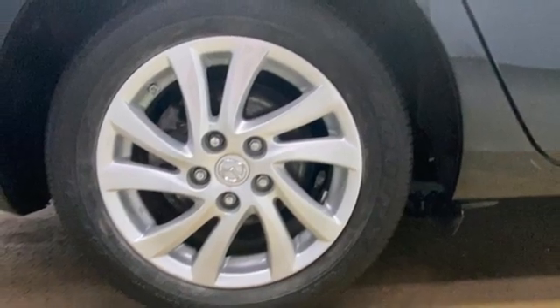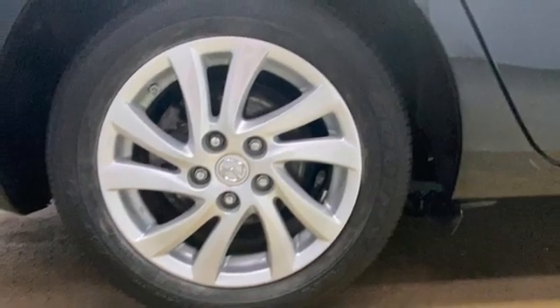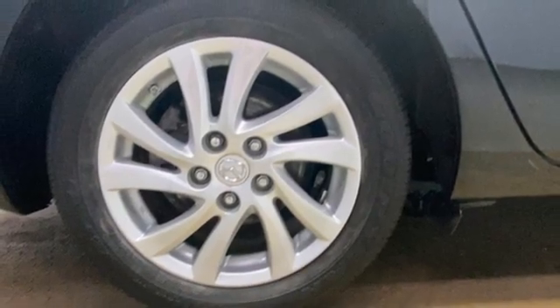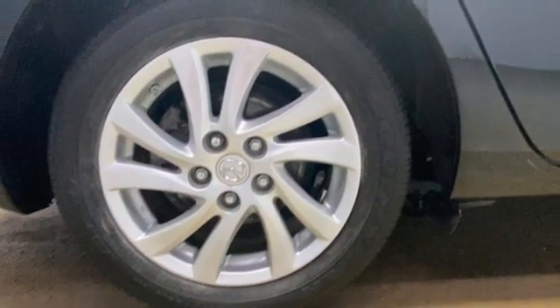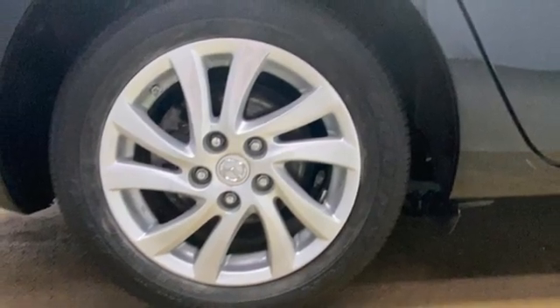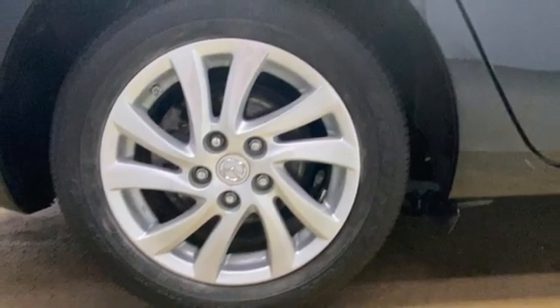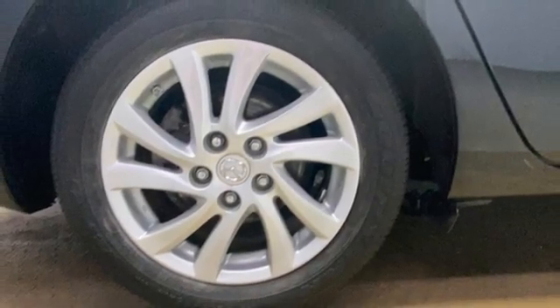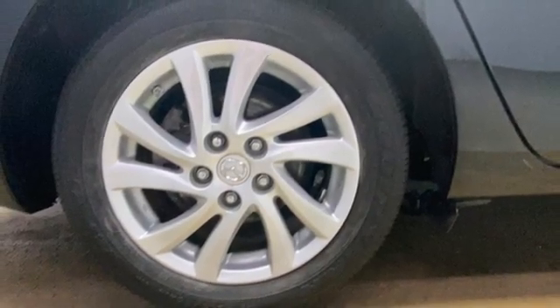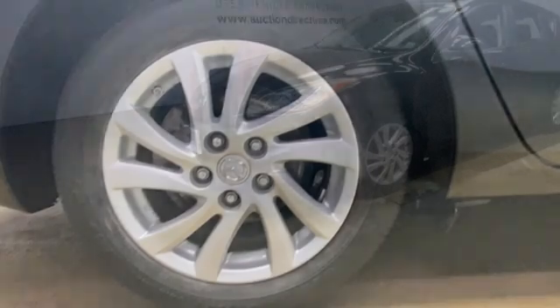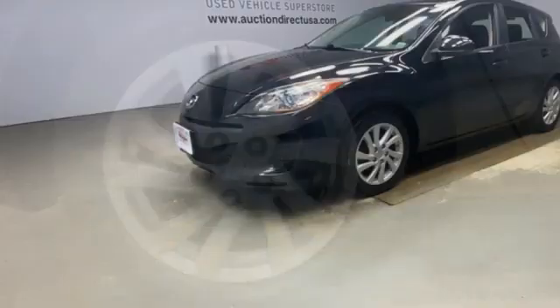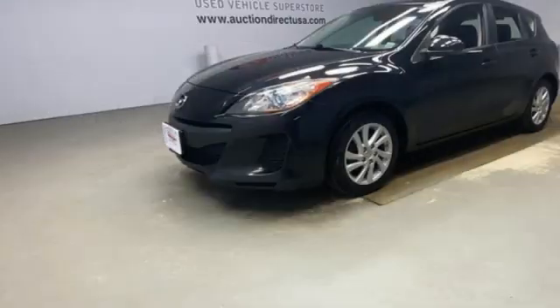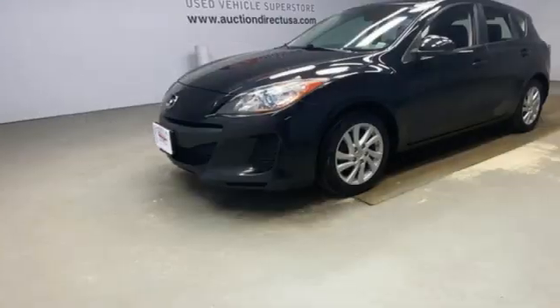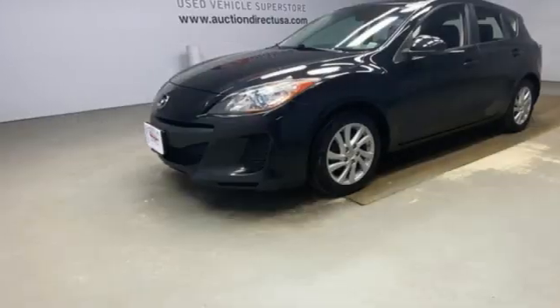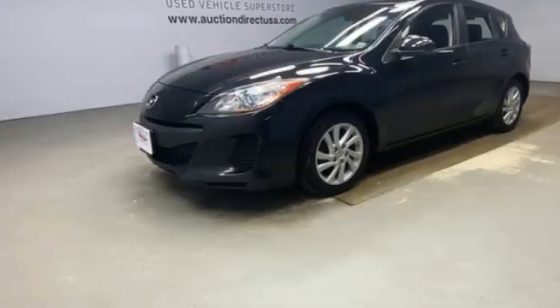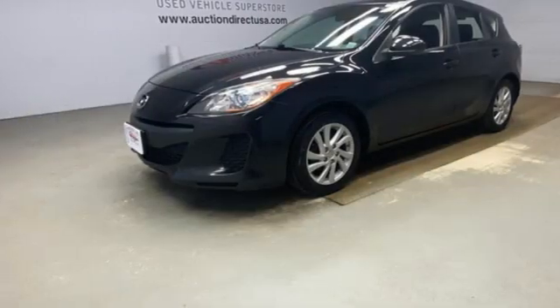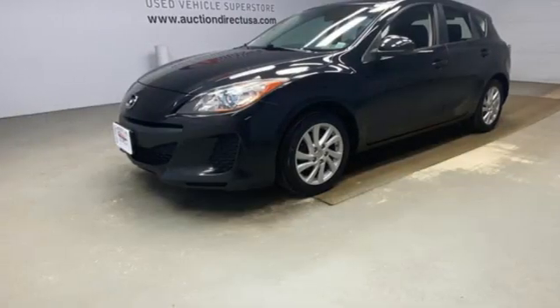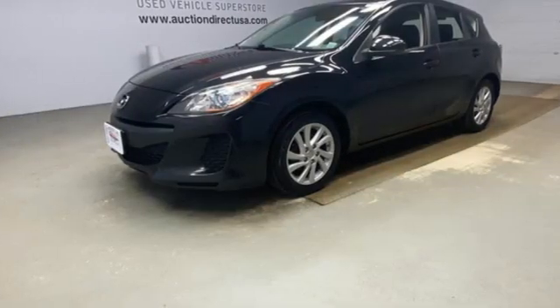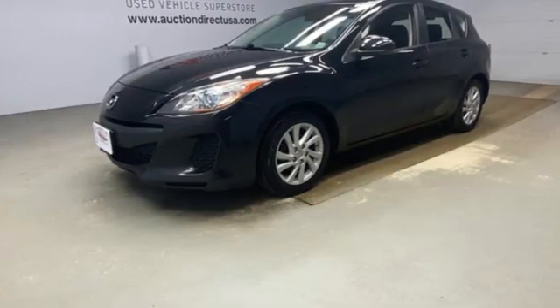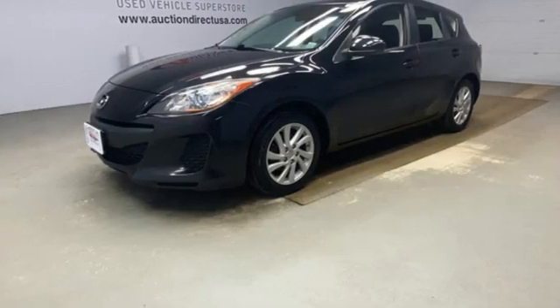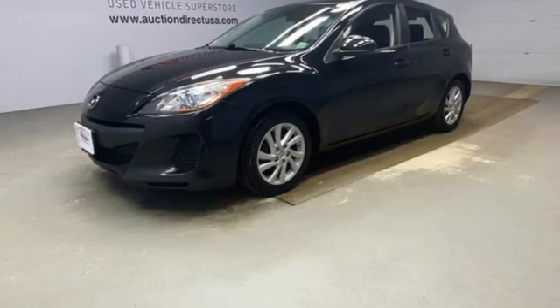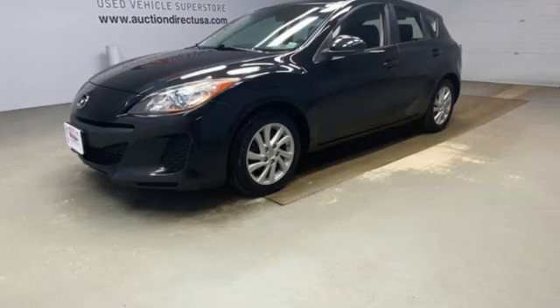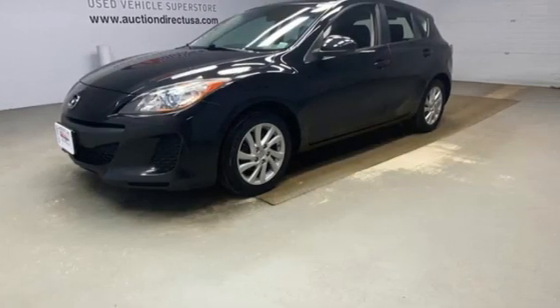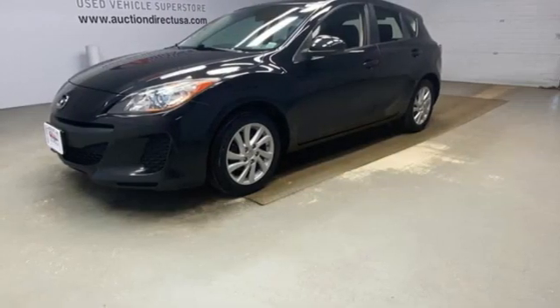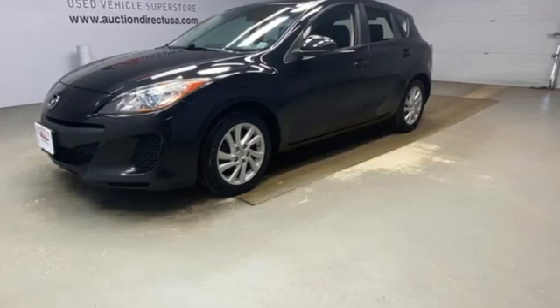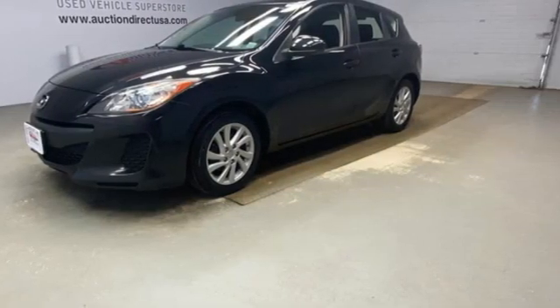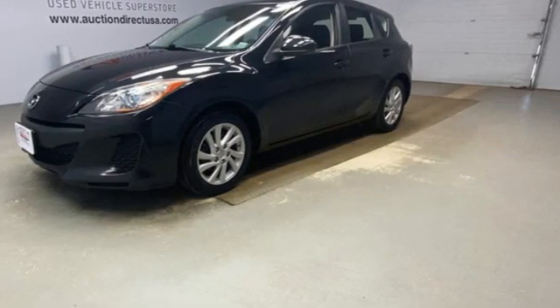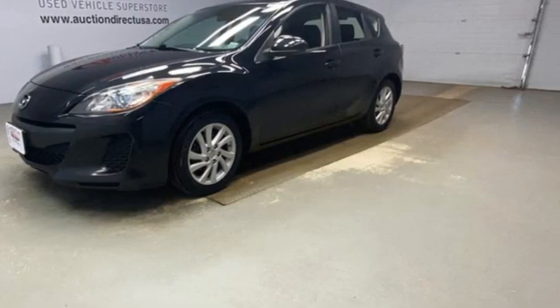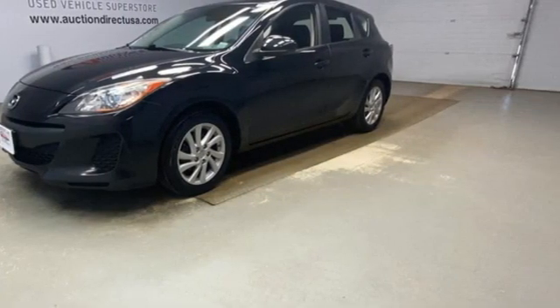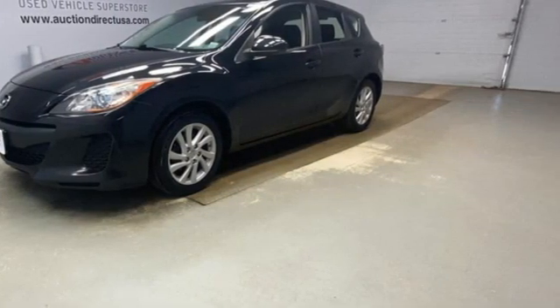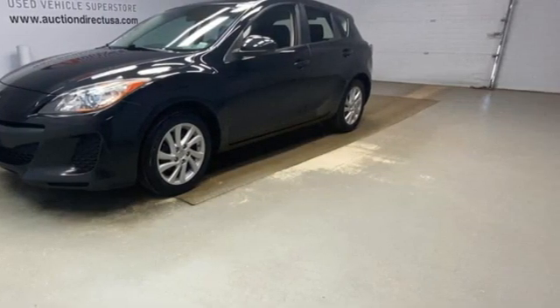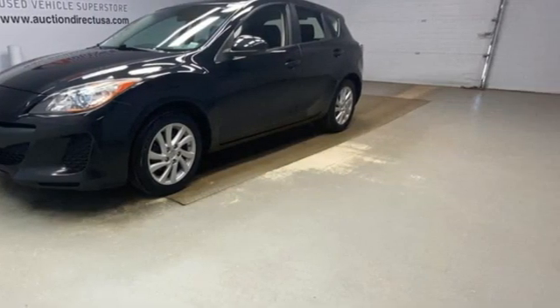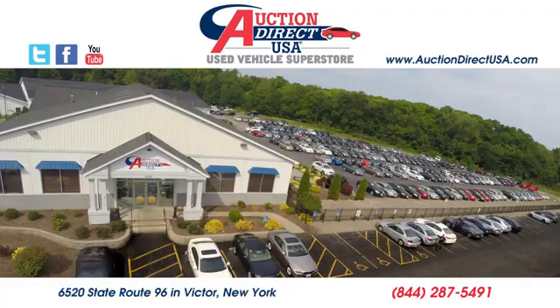With Mazda, driving is what matters most. See what it can do when you take it for a test drive.